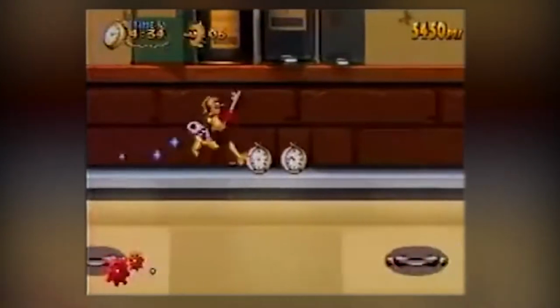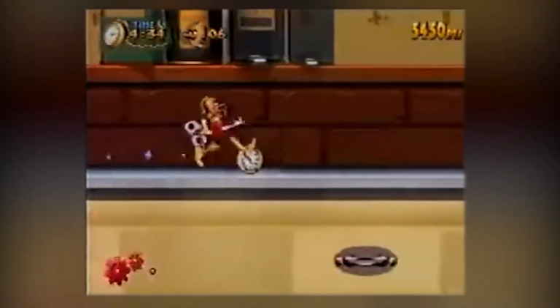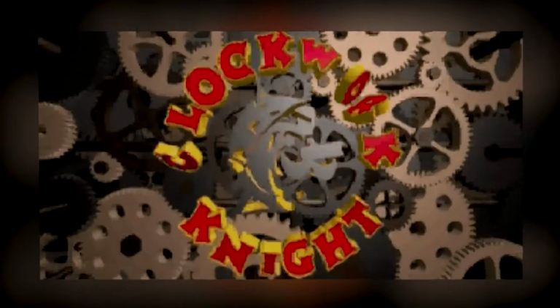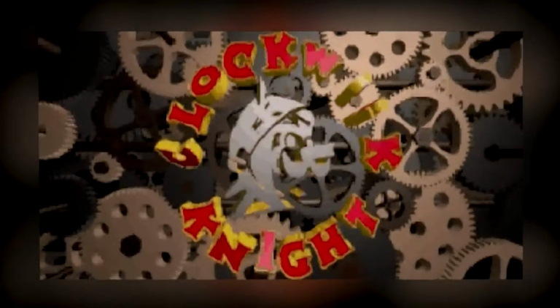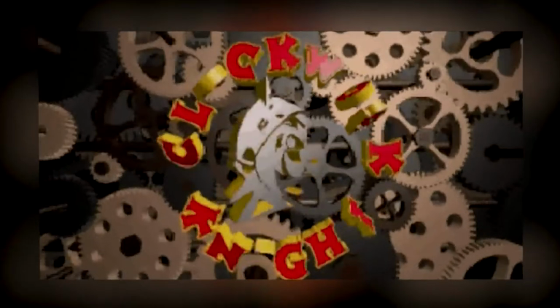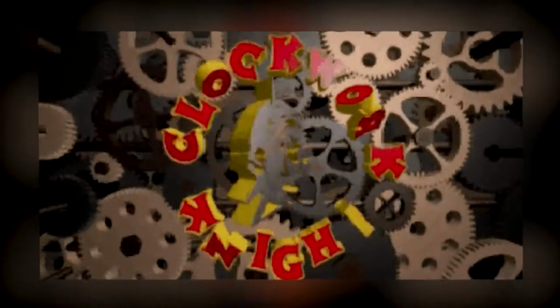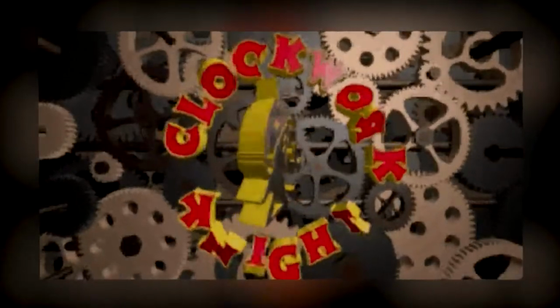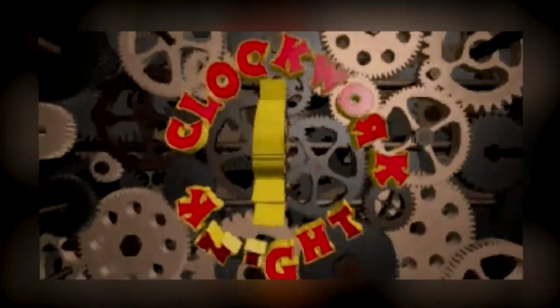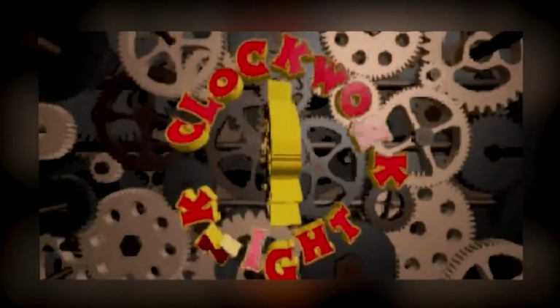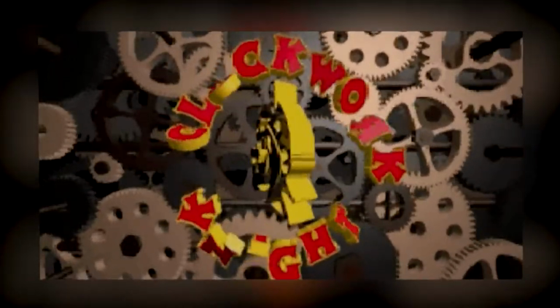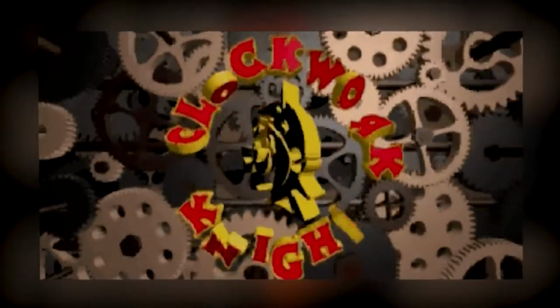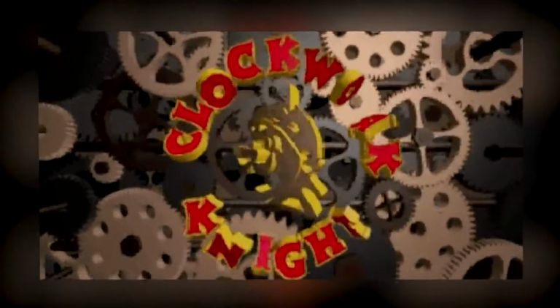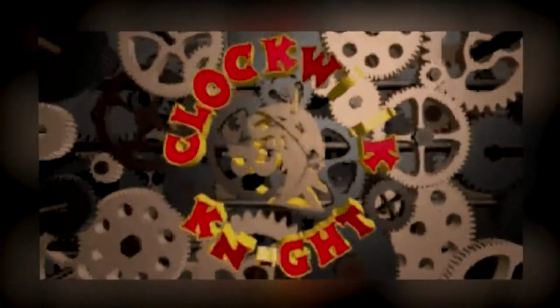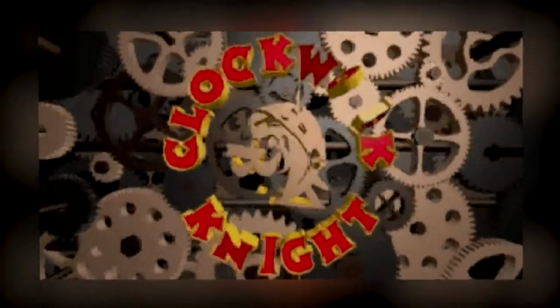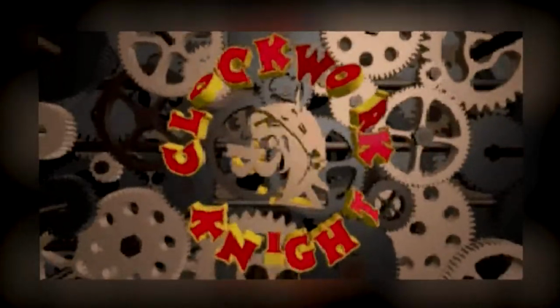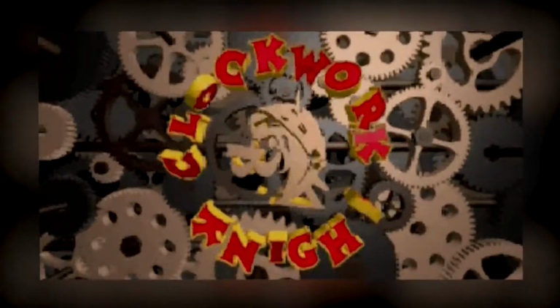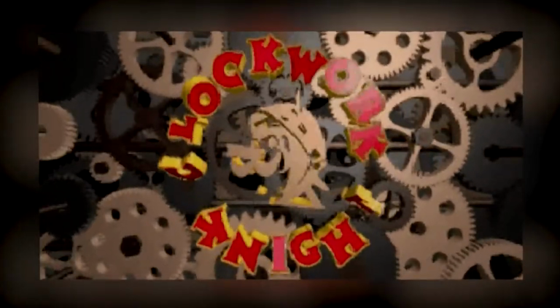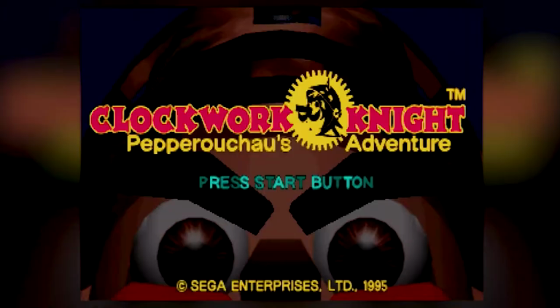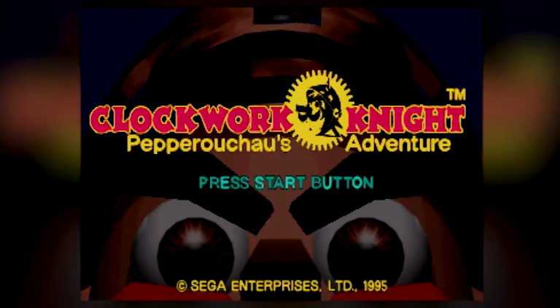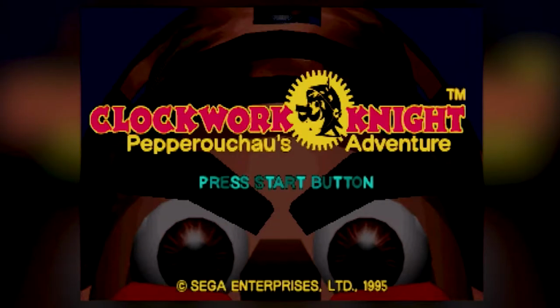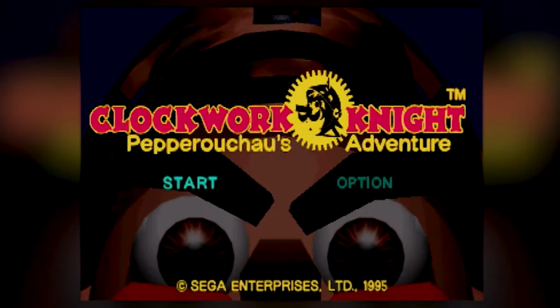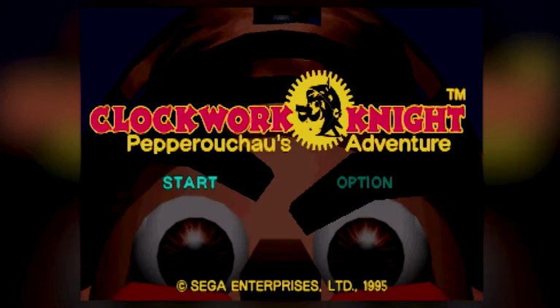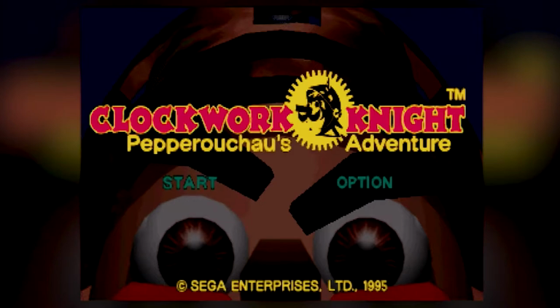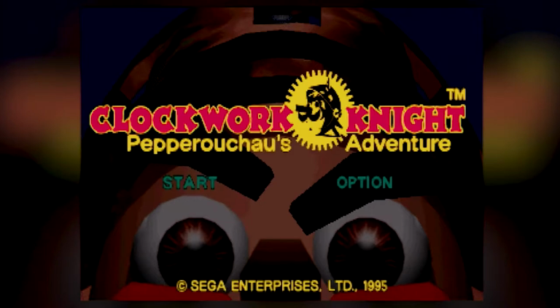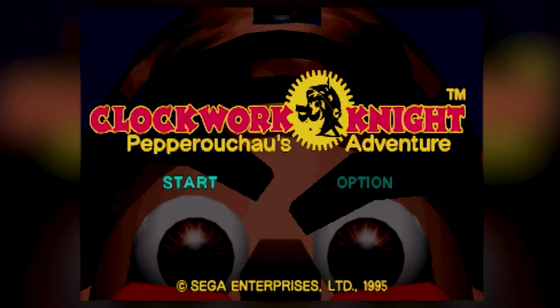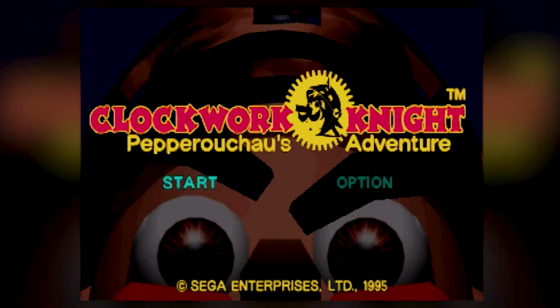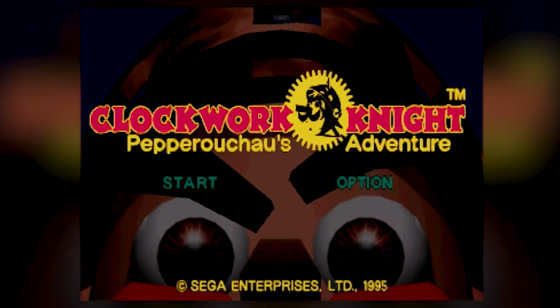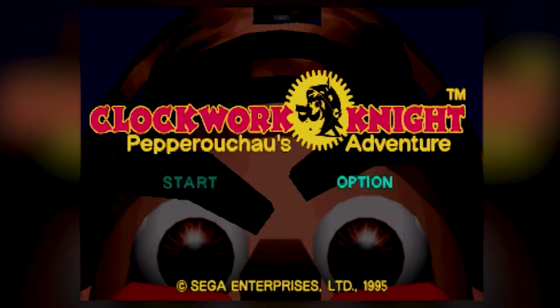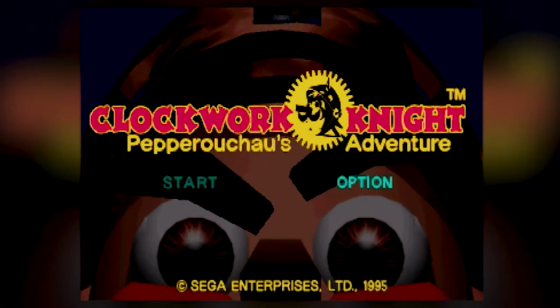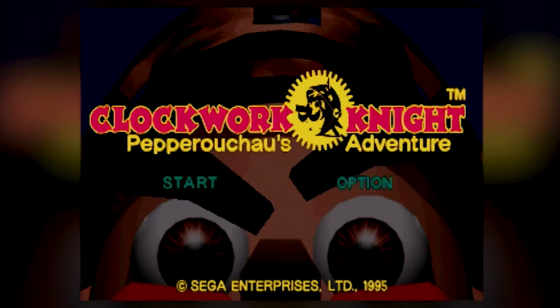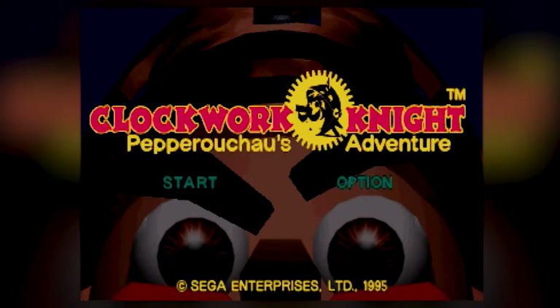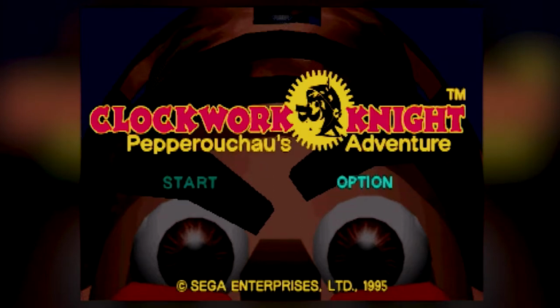But what exactly did the developers create? Well, let's jump right into Clockwork Knight and find out.